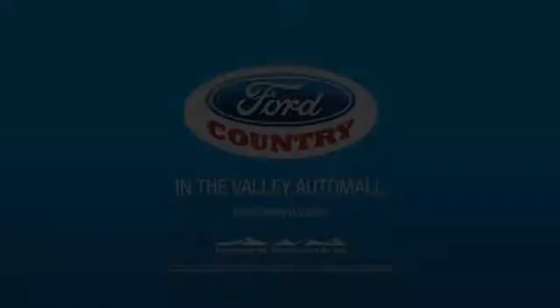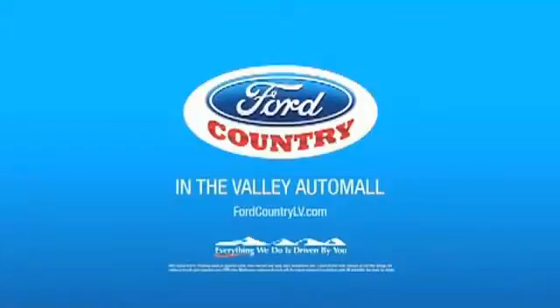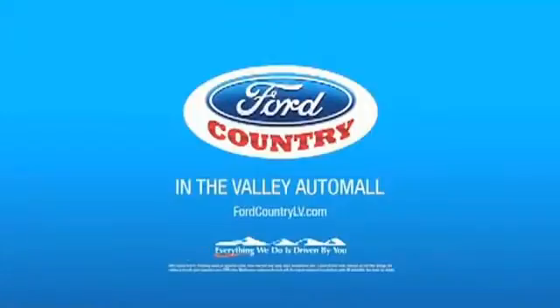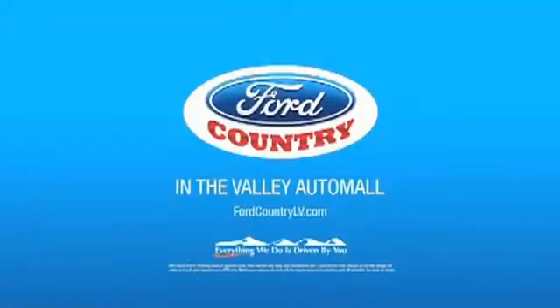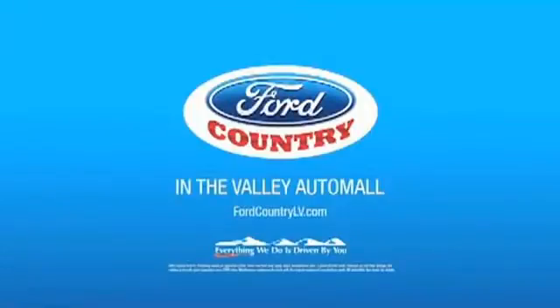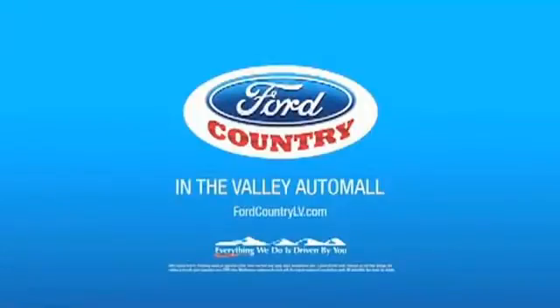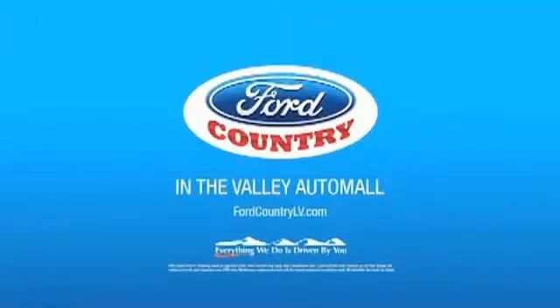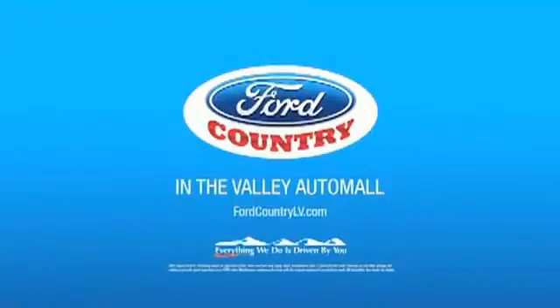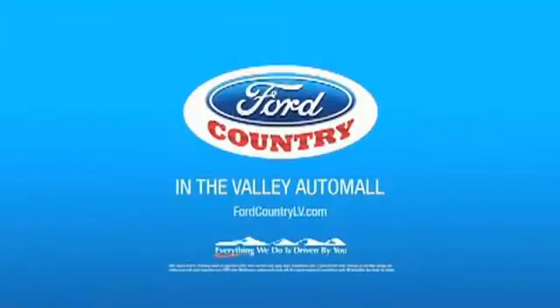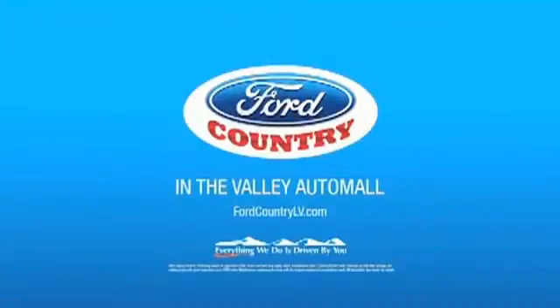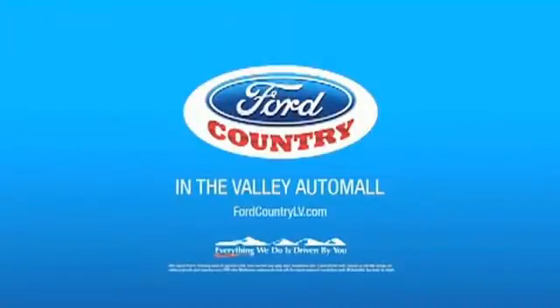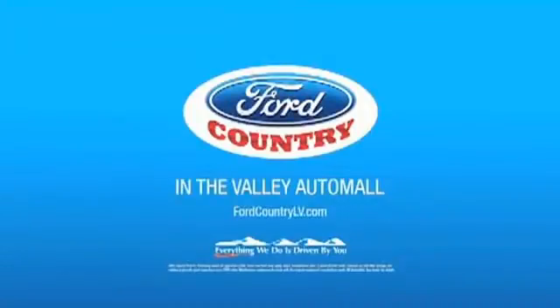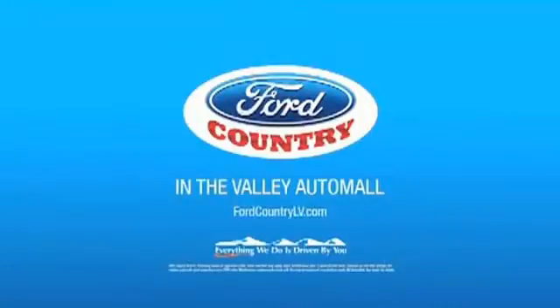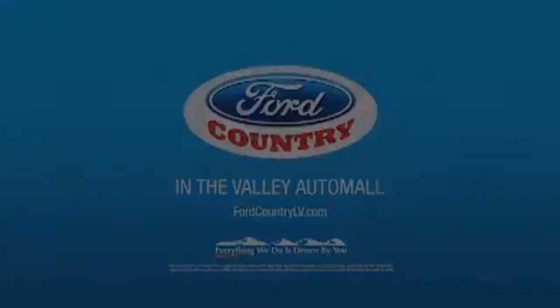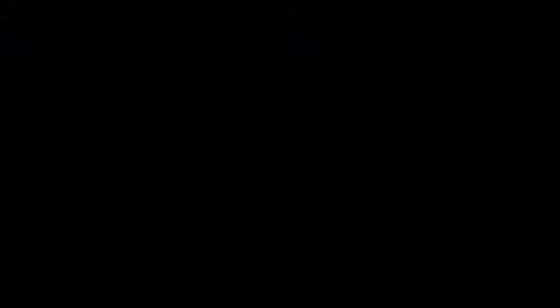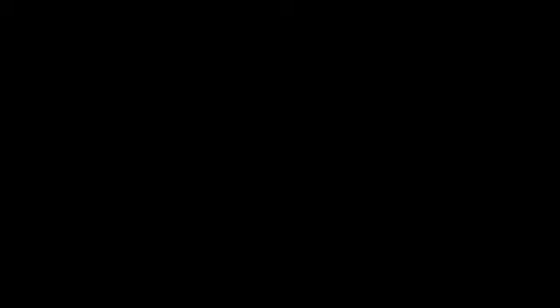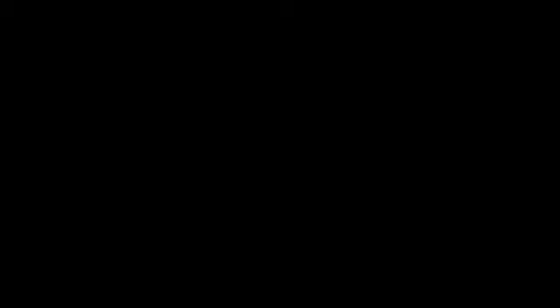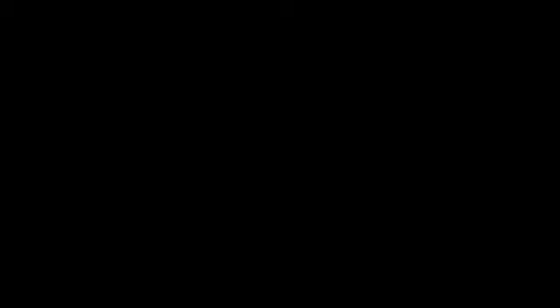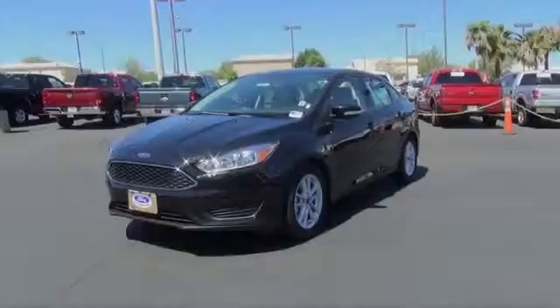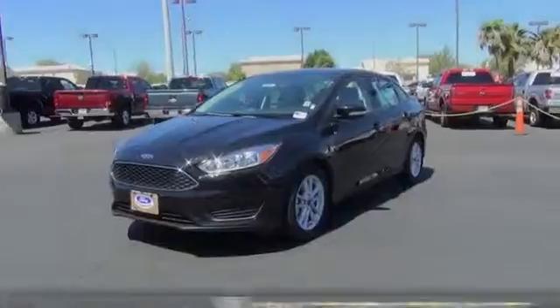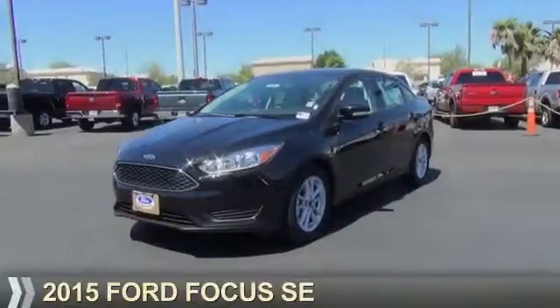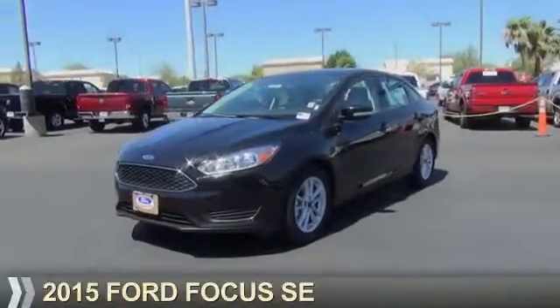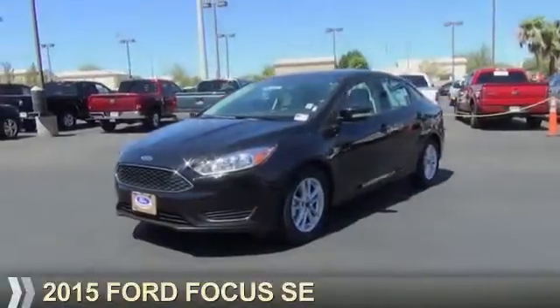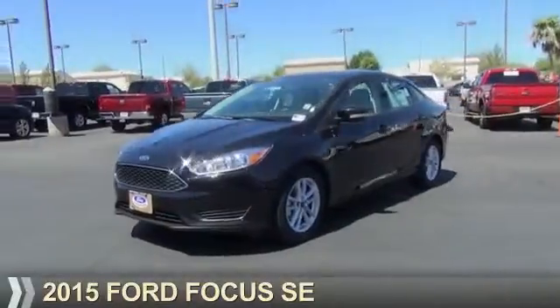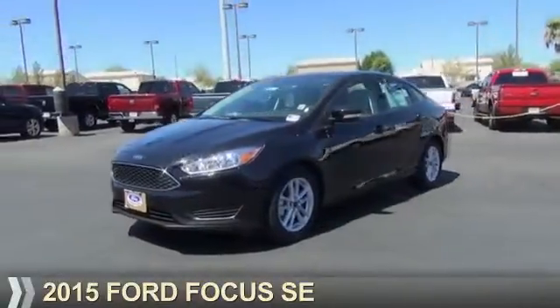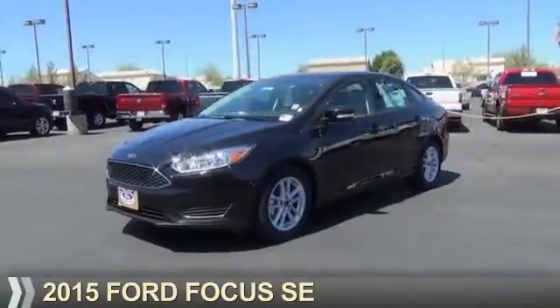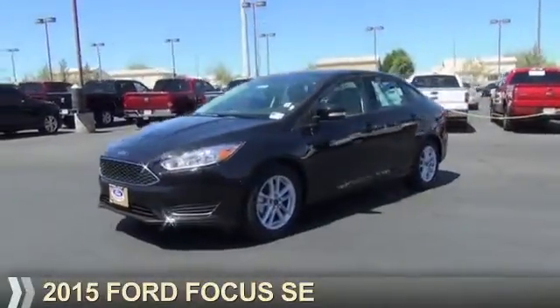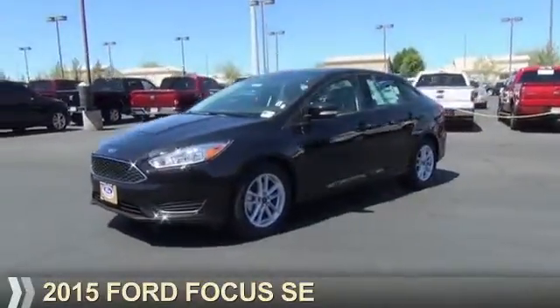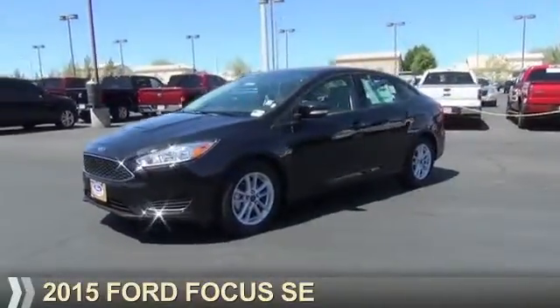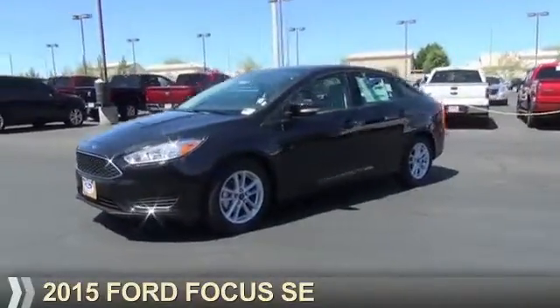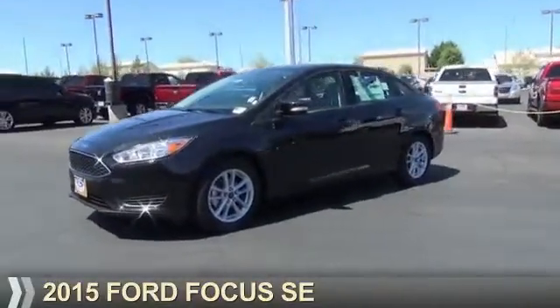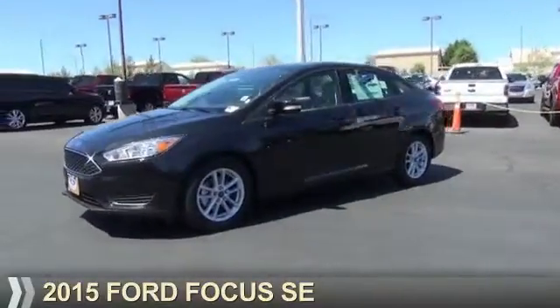Visit Ford Country in the Valley Auto Mall today. Presenting the 2015 Ford Focus.